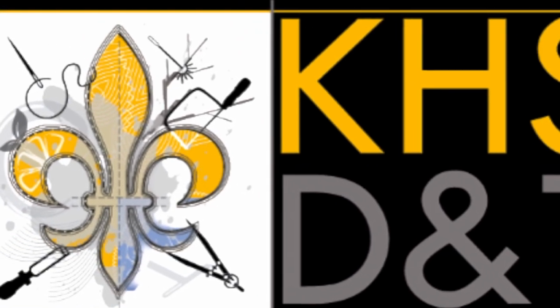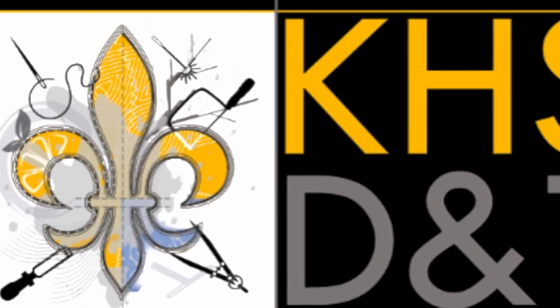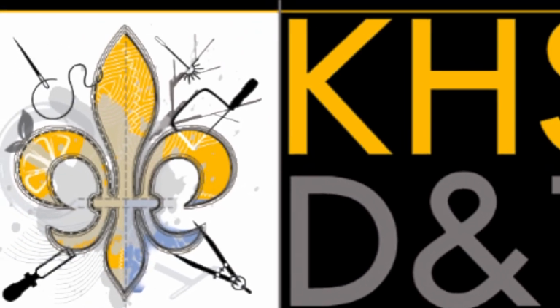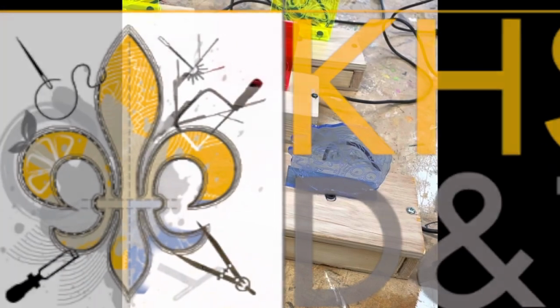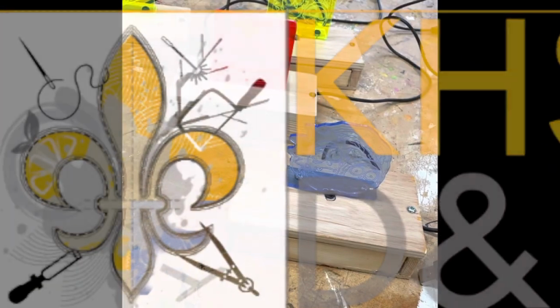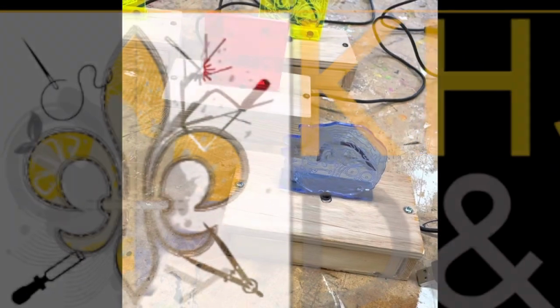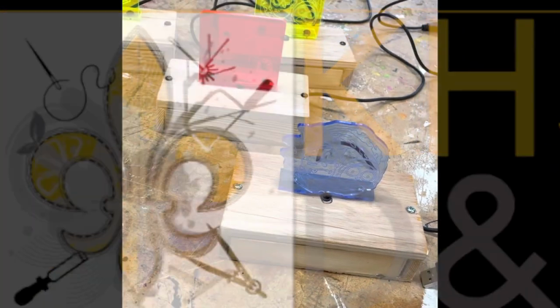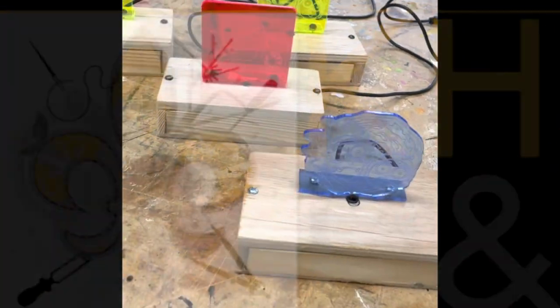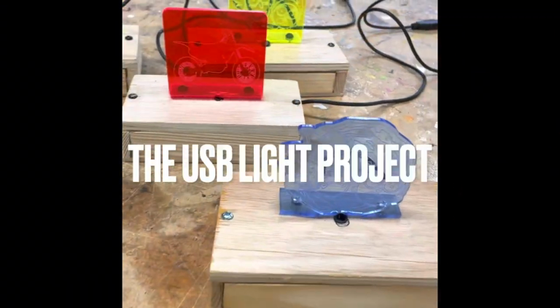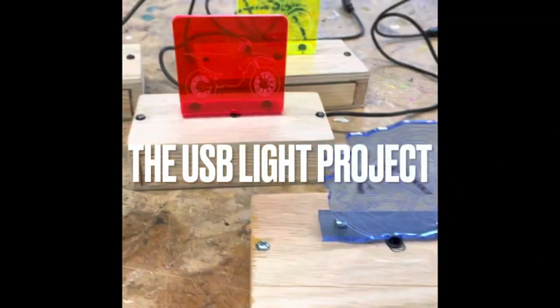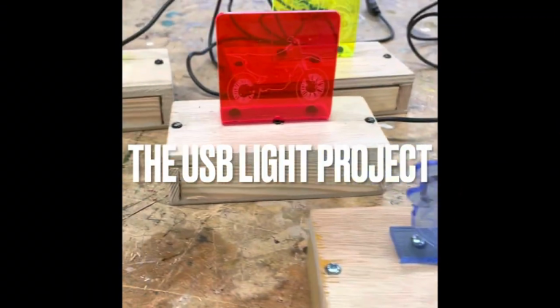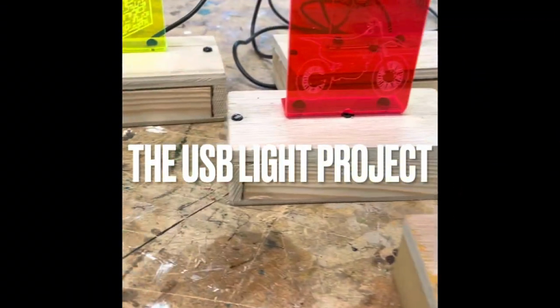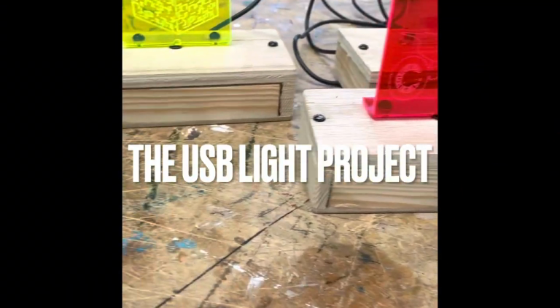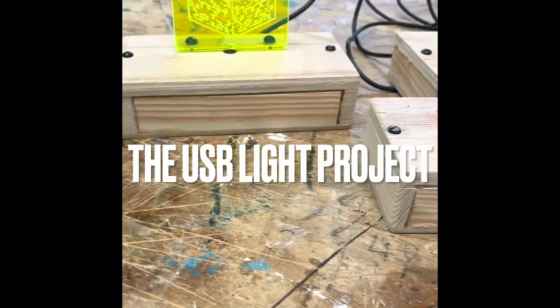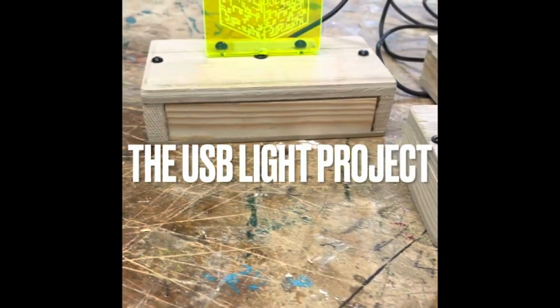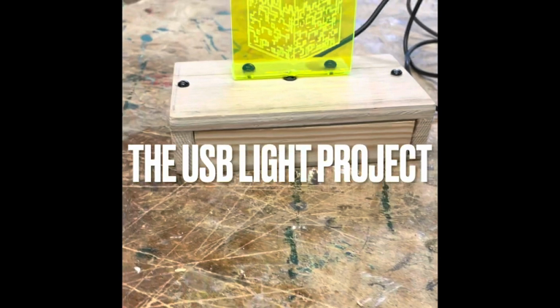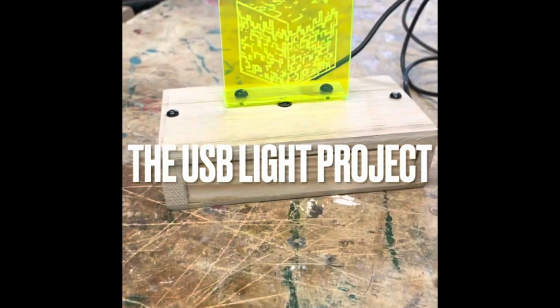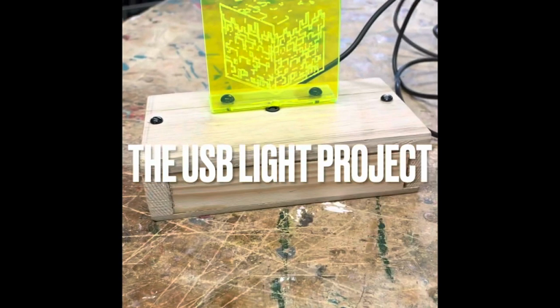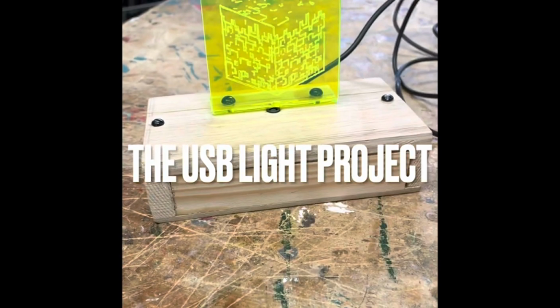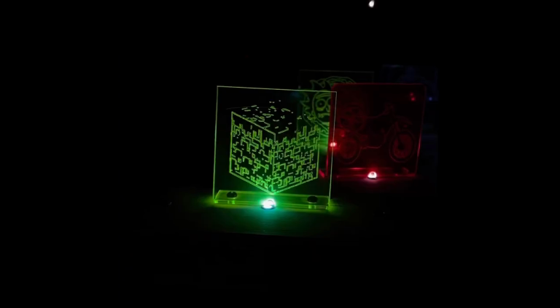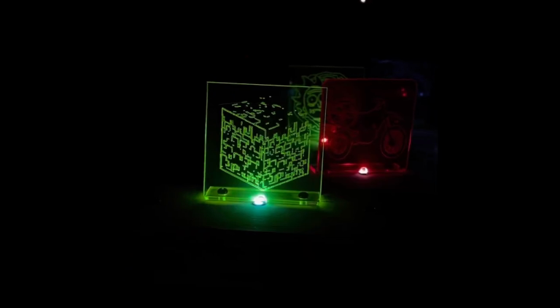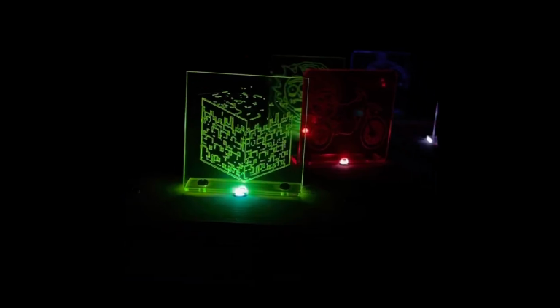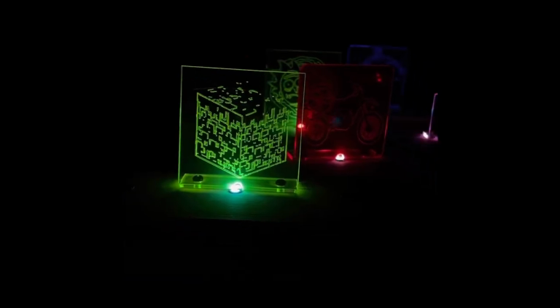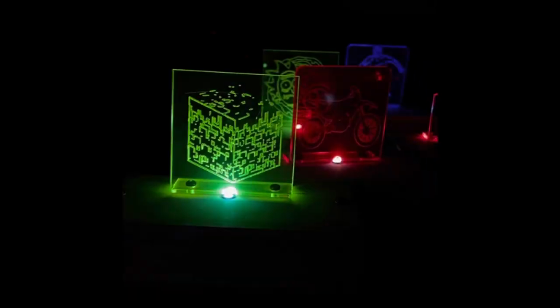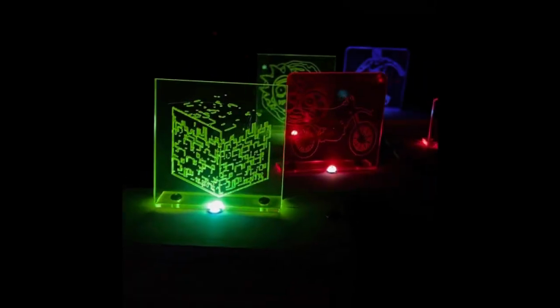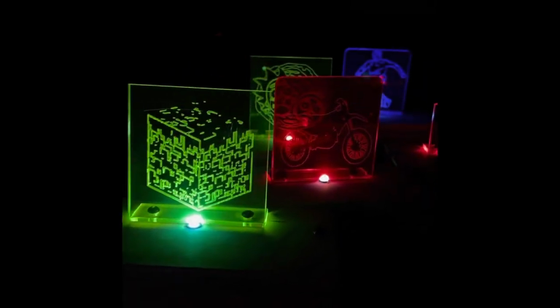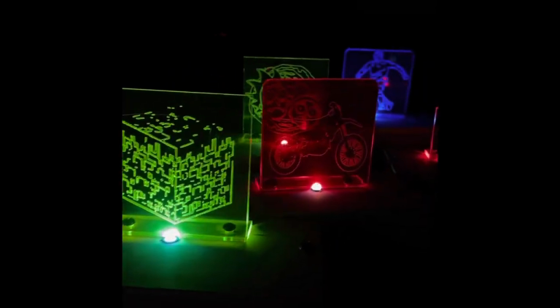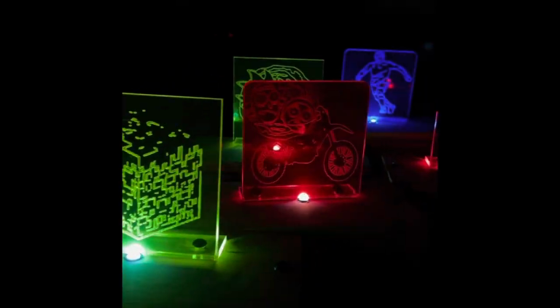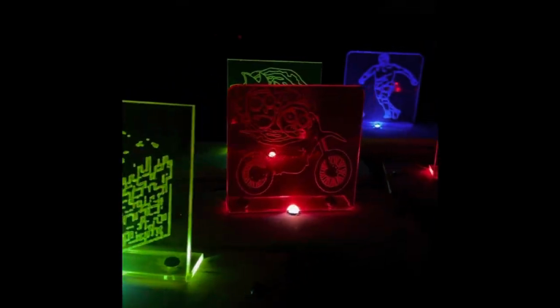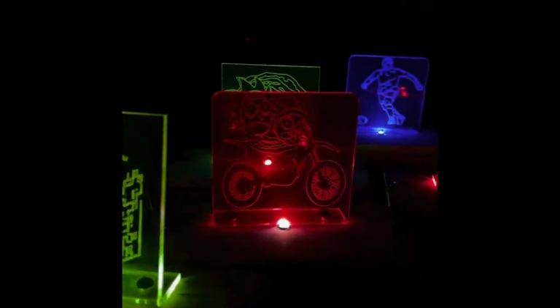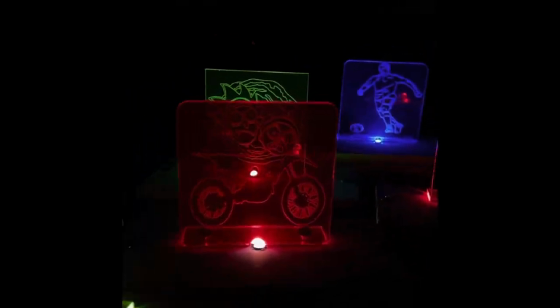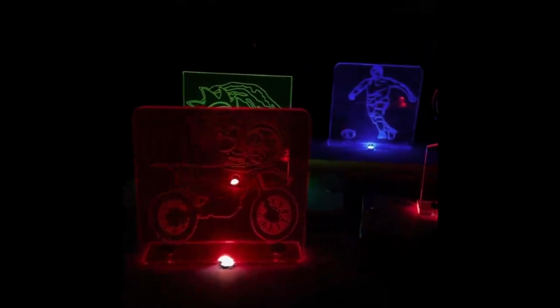Welcome to the USB light project. This is just a very quick video talking through how we produce our USB lights at KHS.